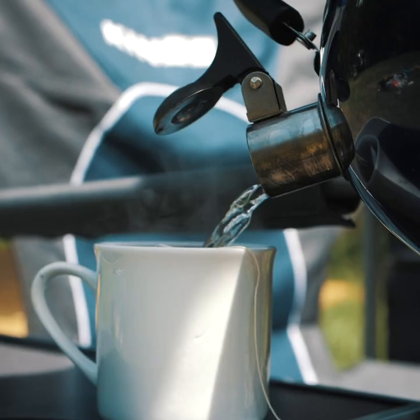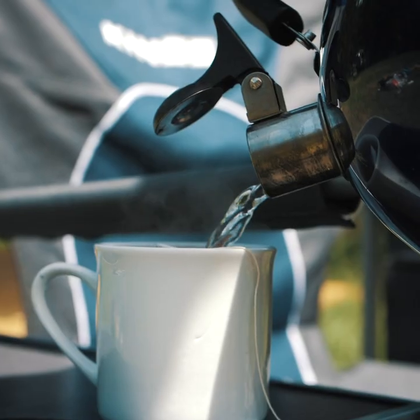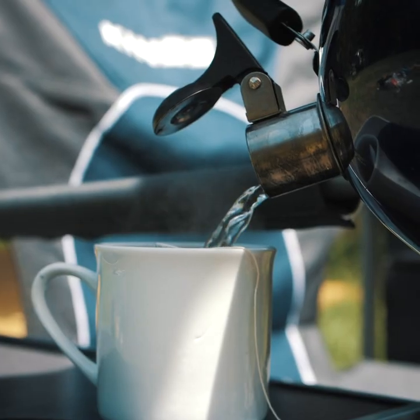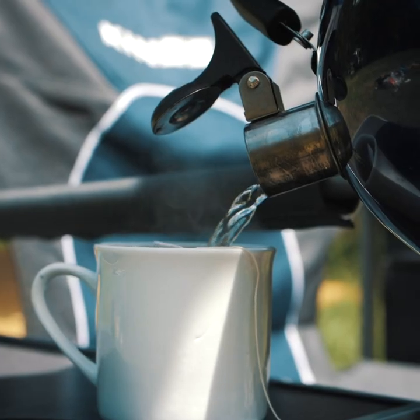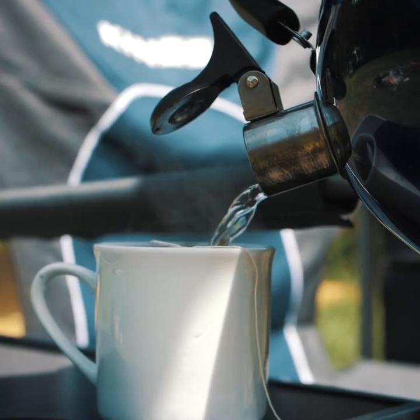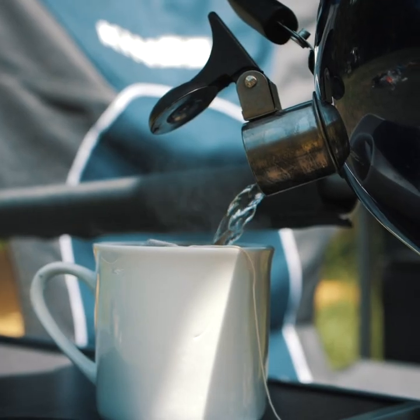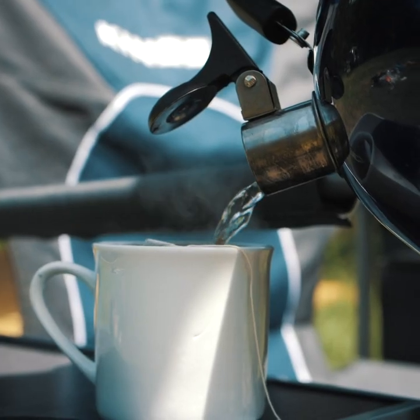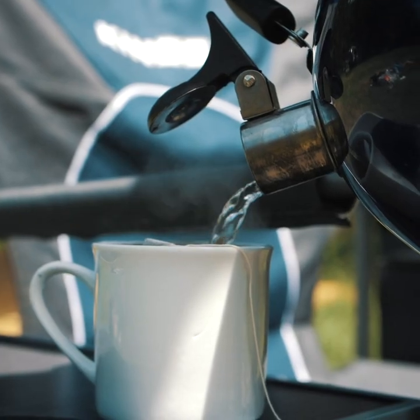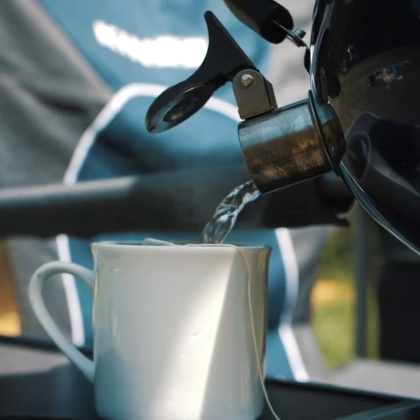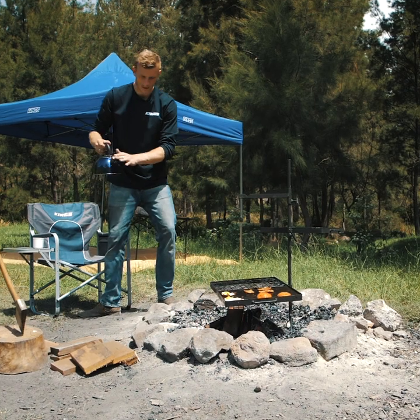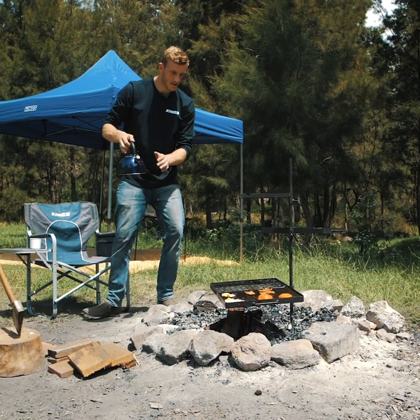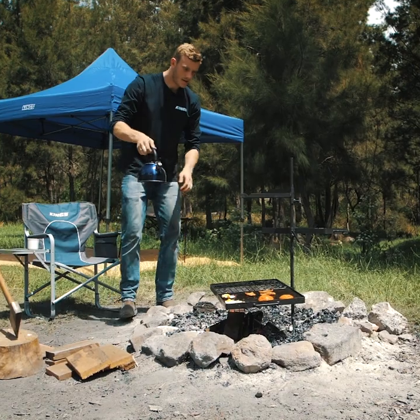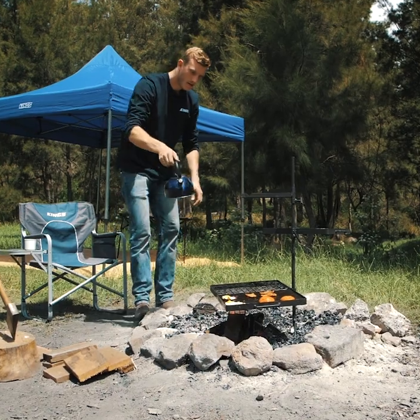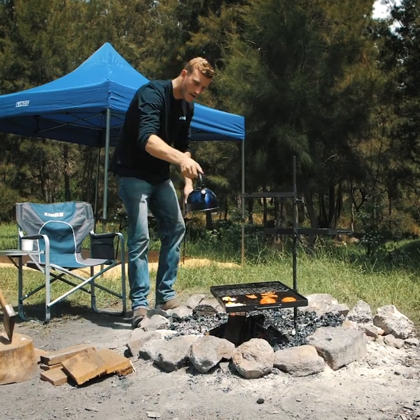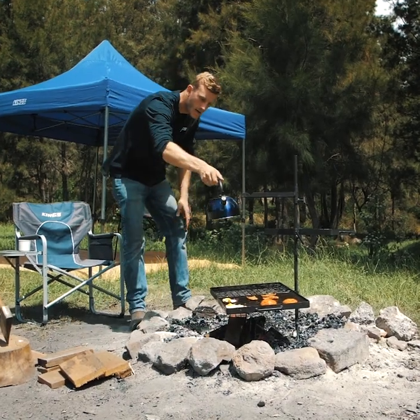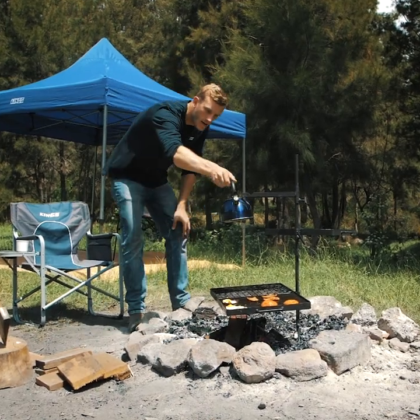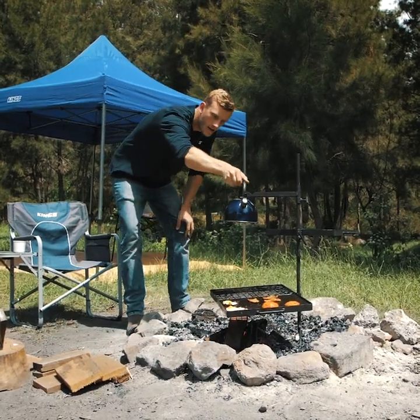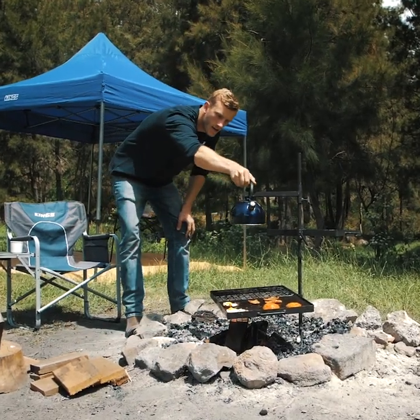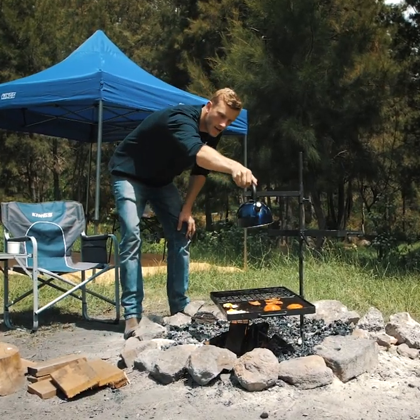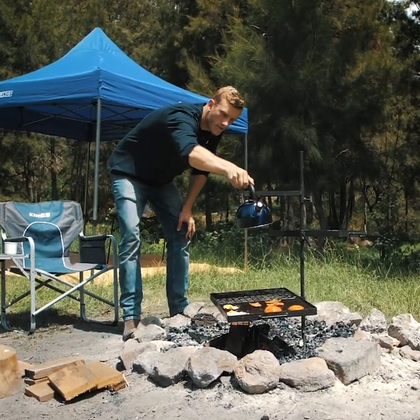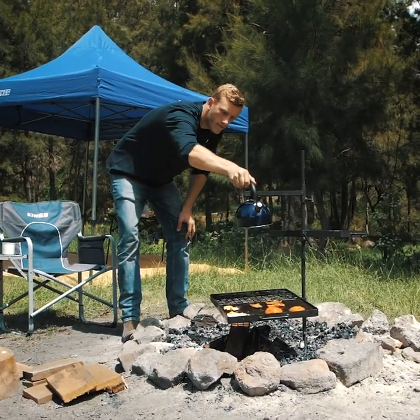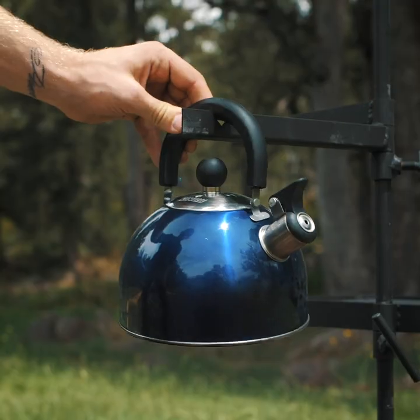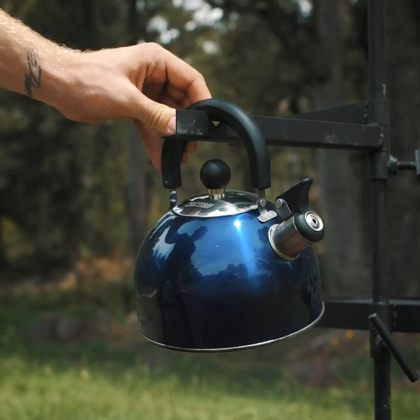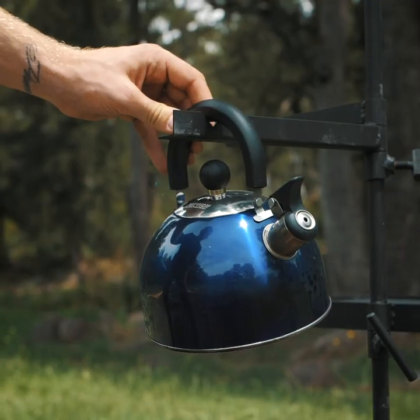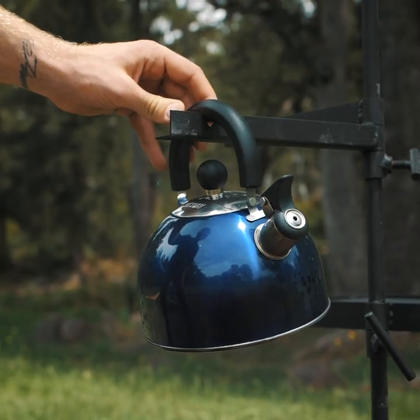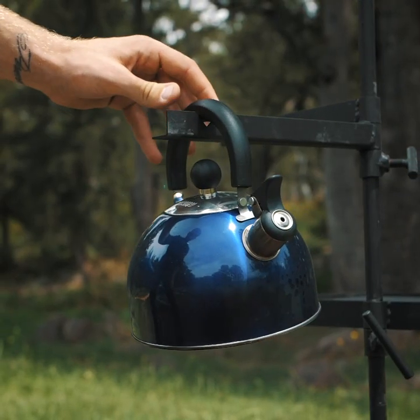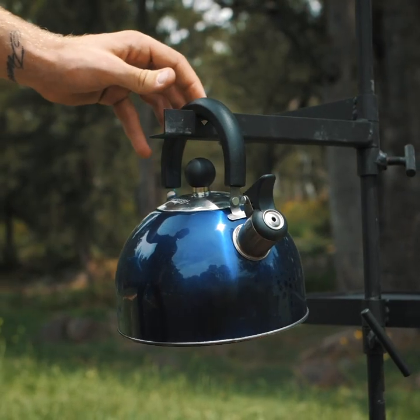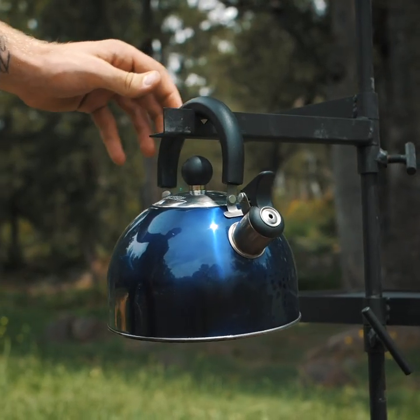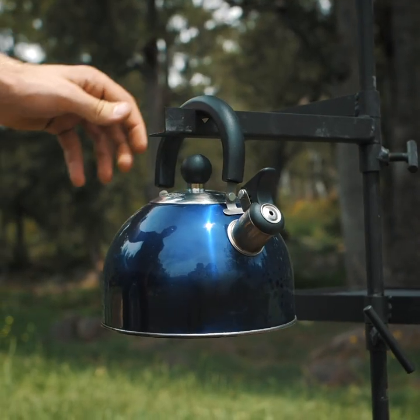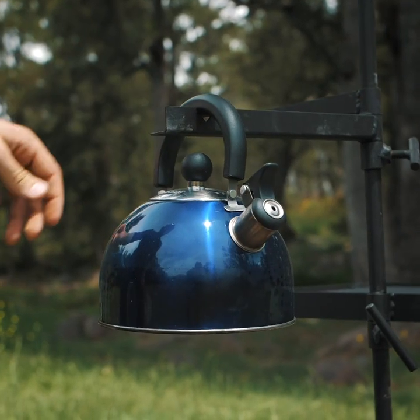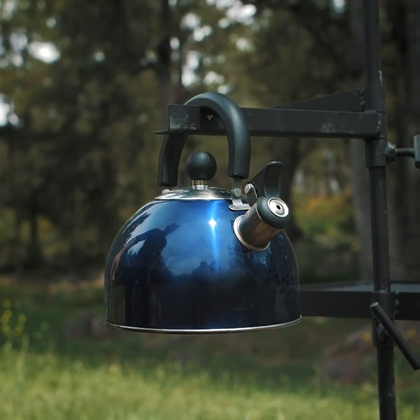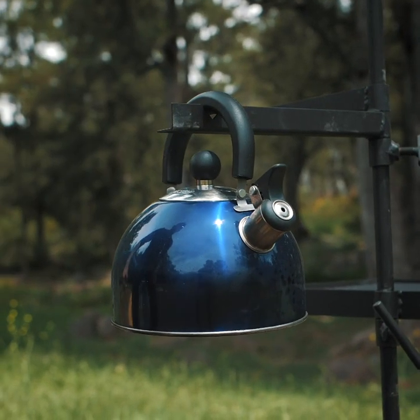When you've poured yourself a cuppa, just hang the kettle off the billy arm of the swing barbecue to keep the water hot without letting it boil over.